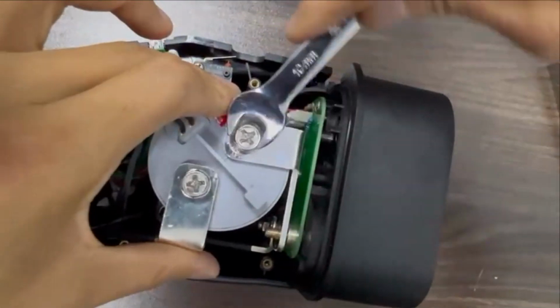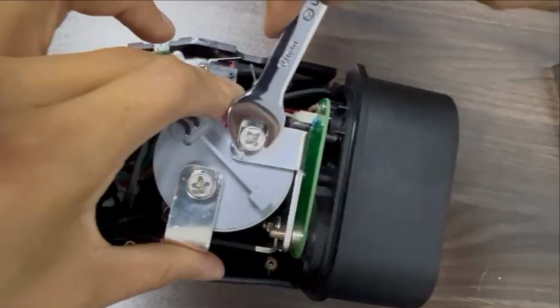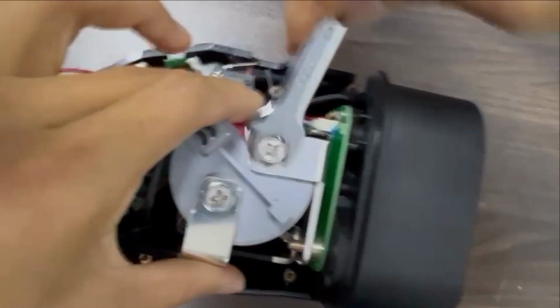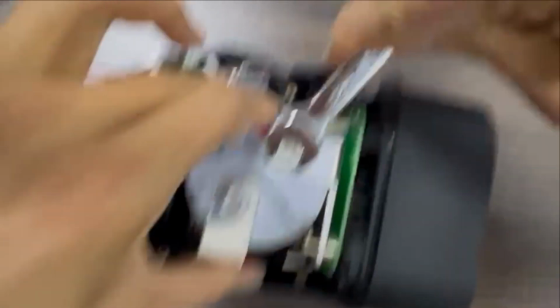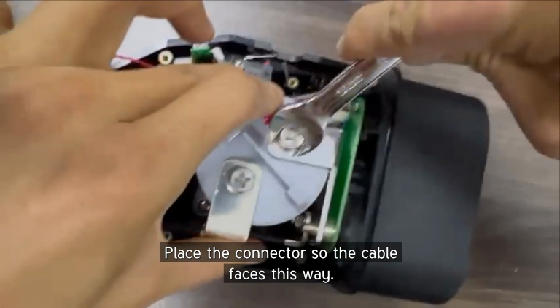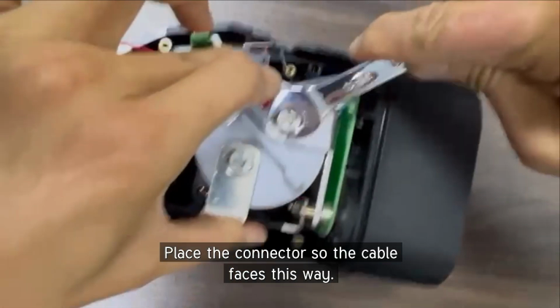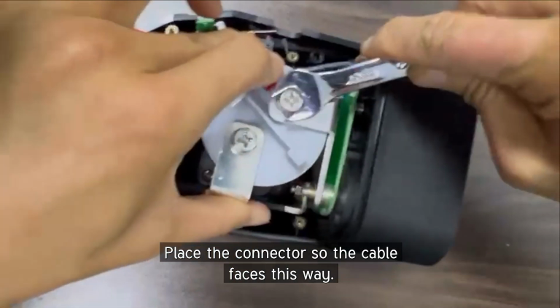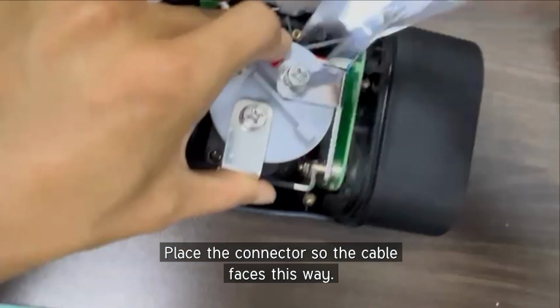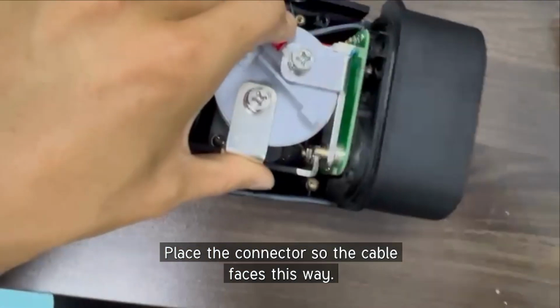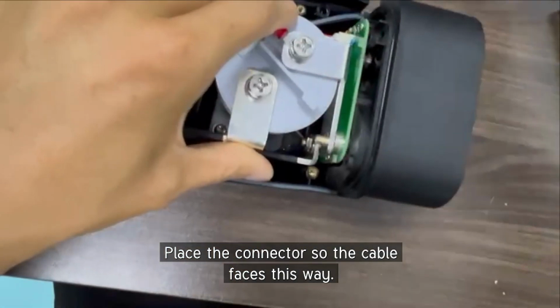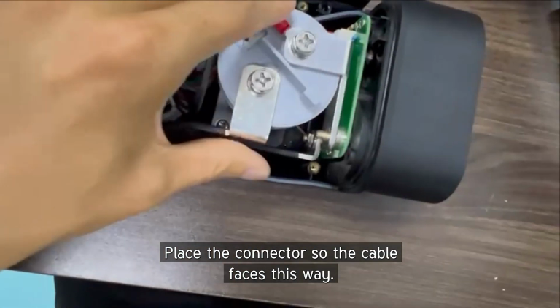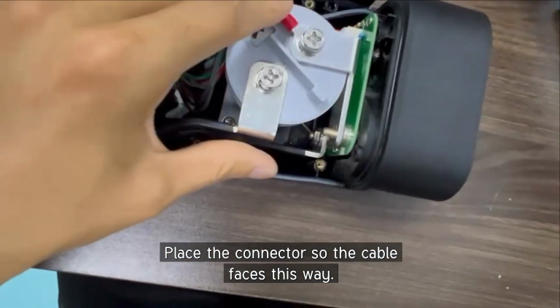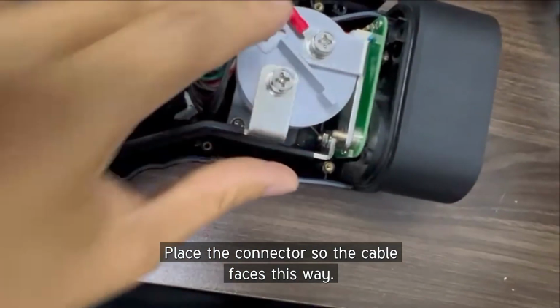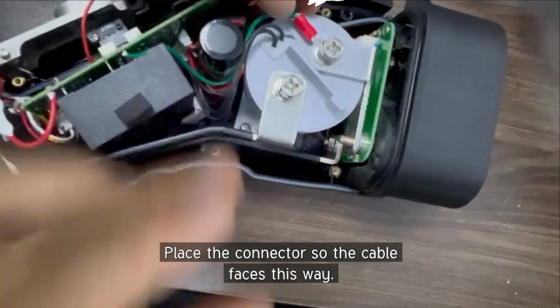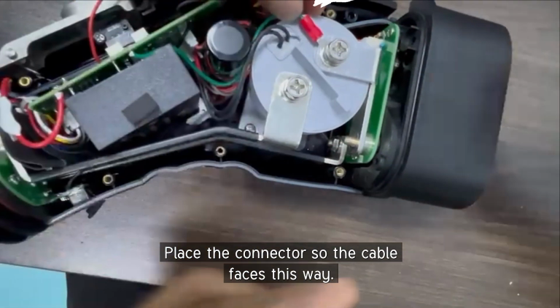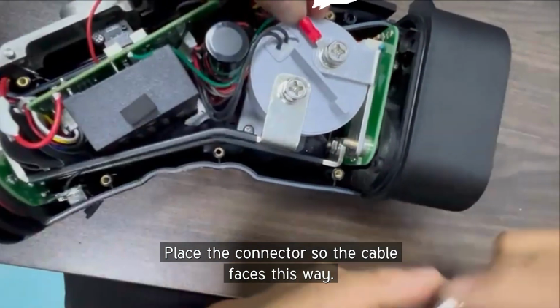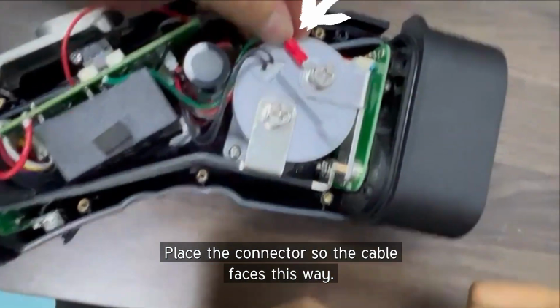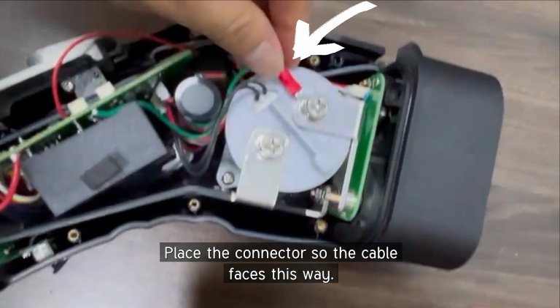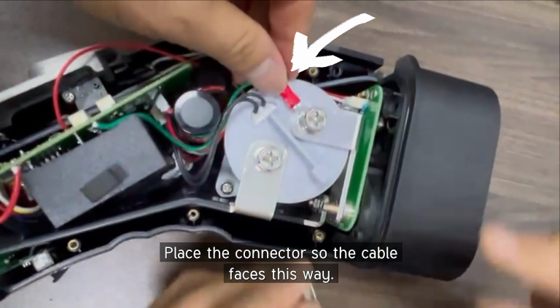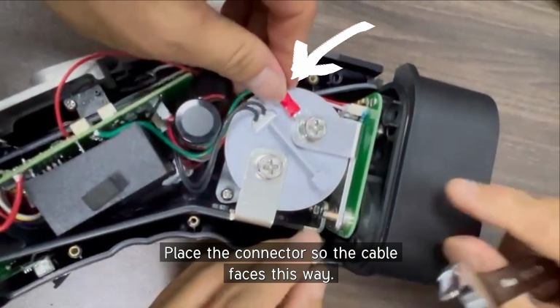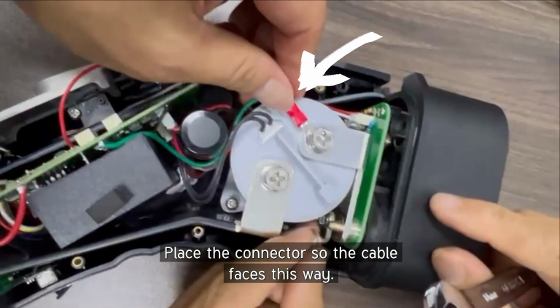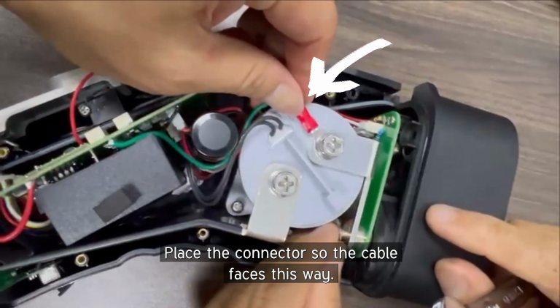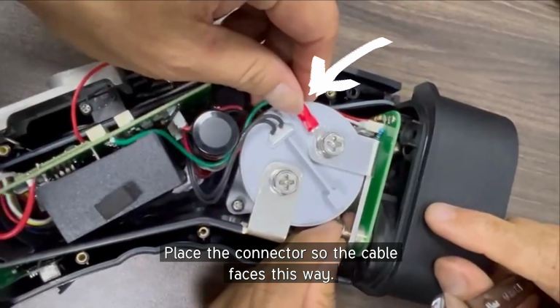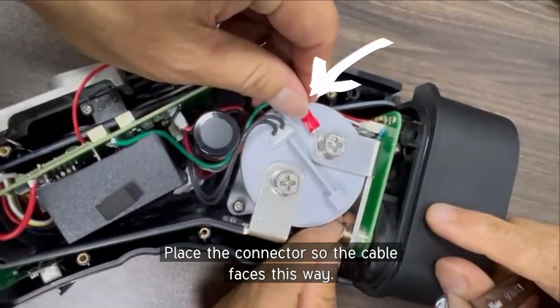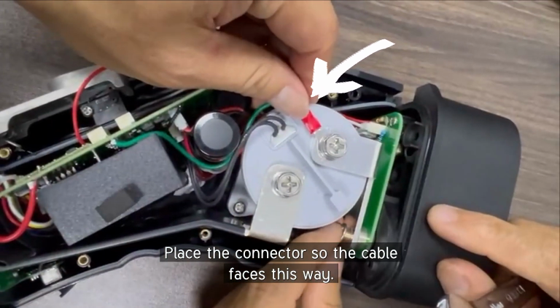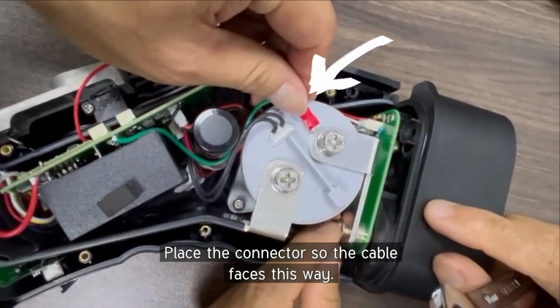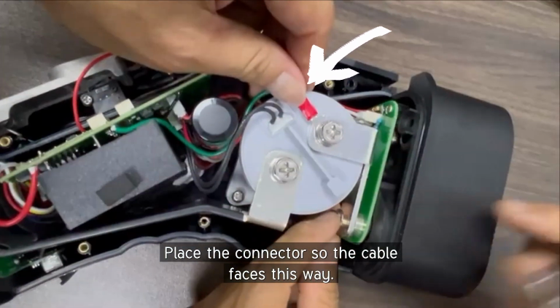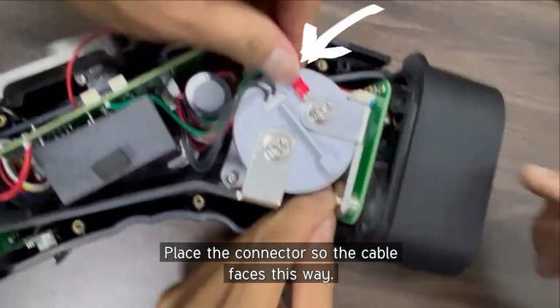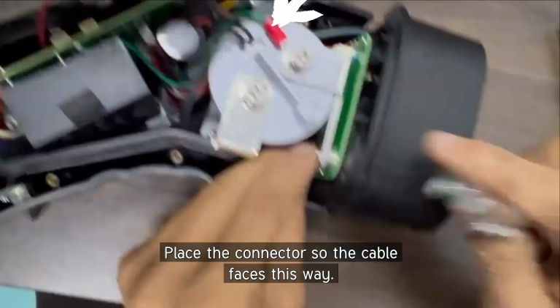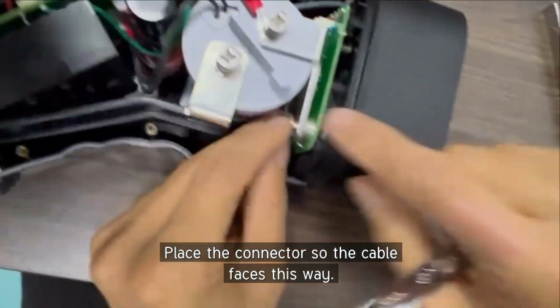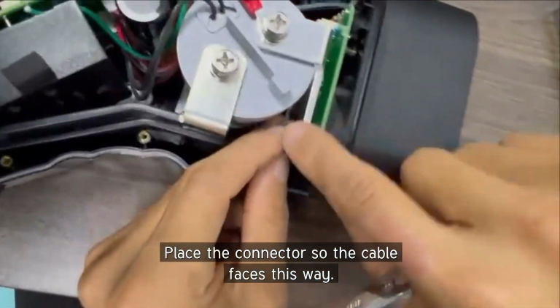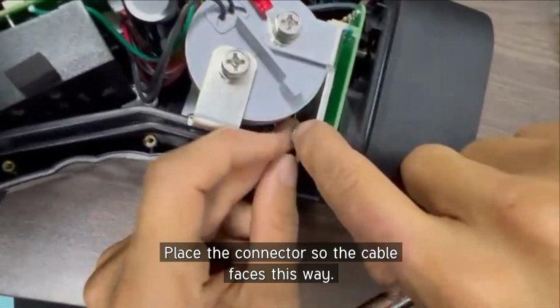This is the connector. Place it this way — the location — and this way.